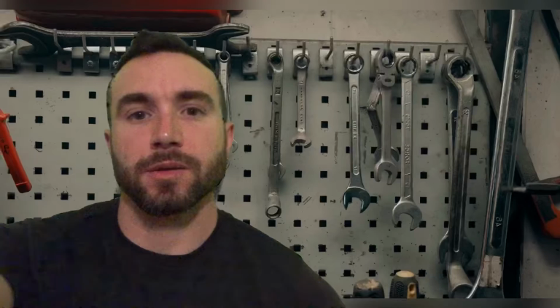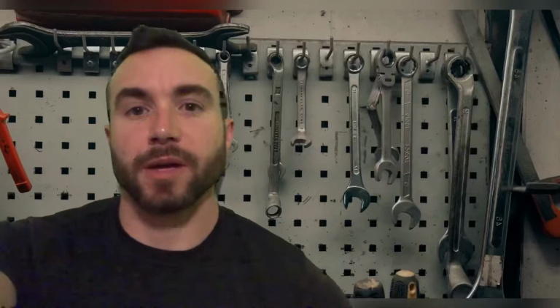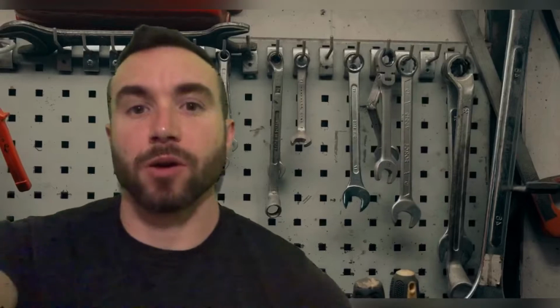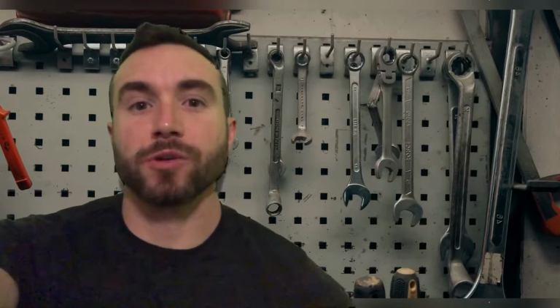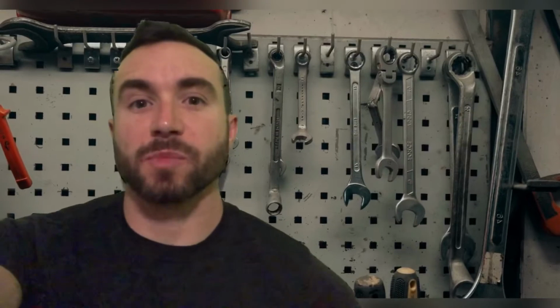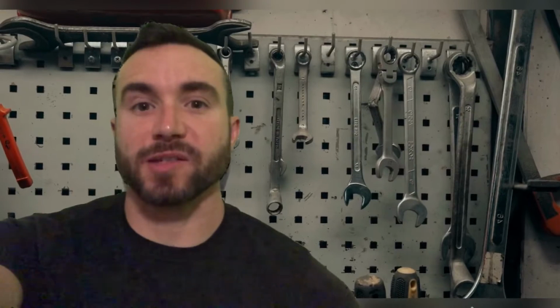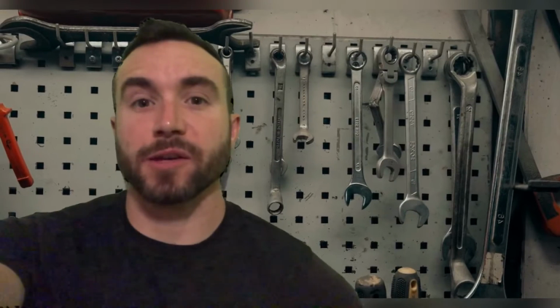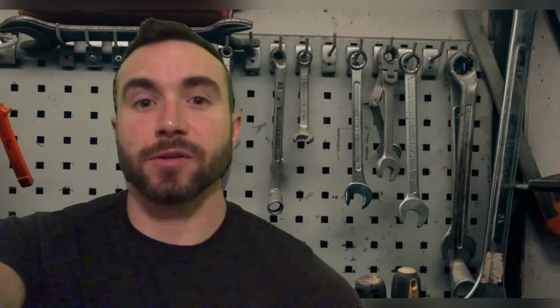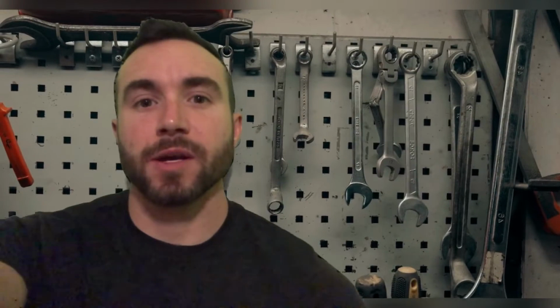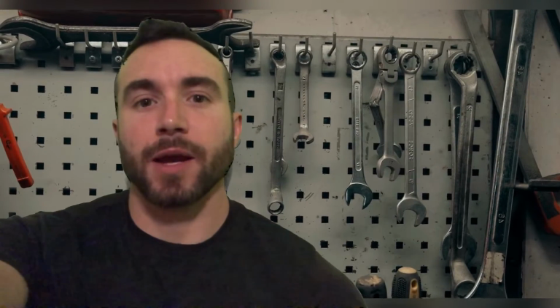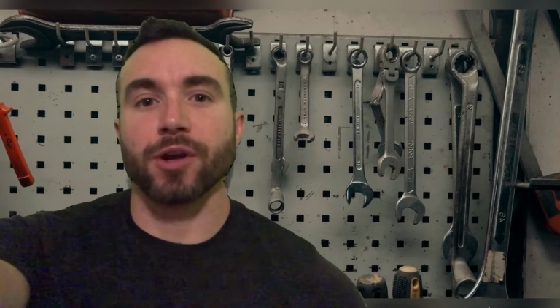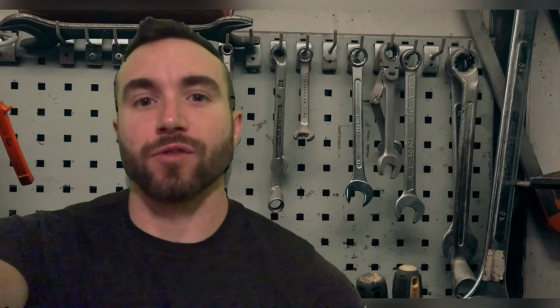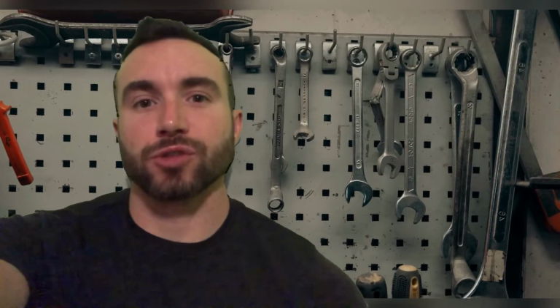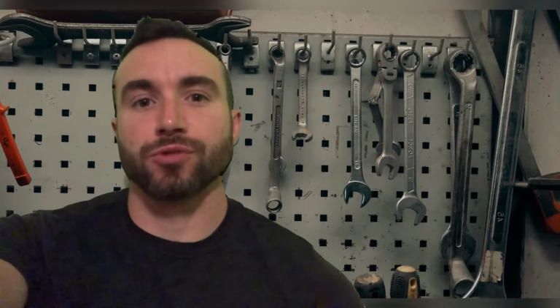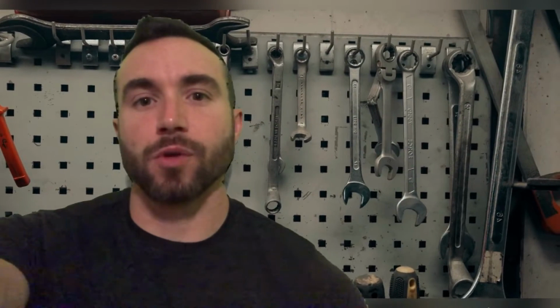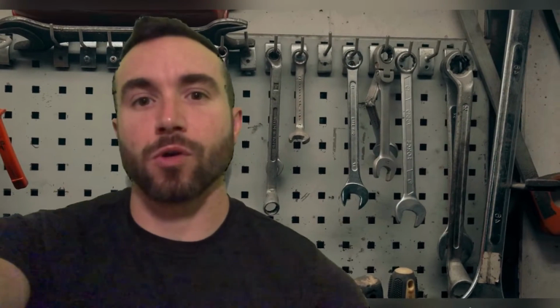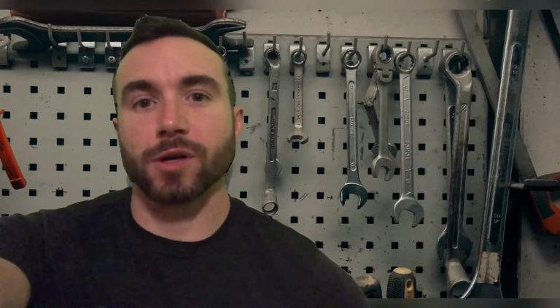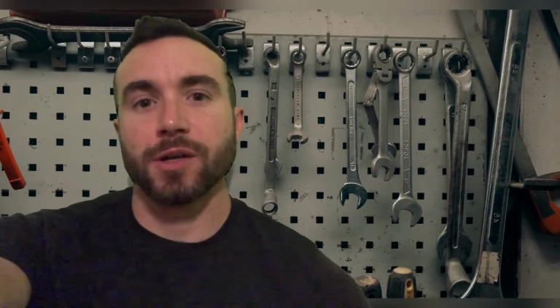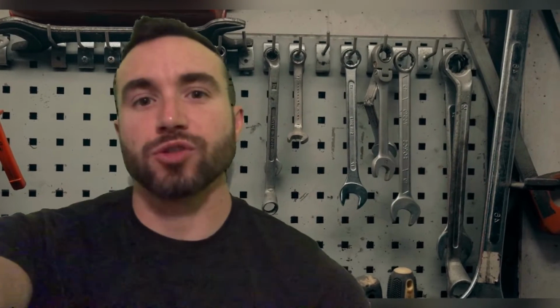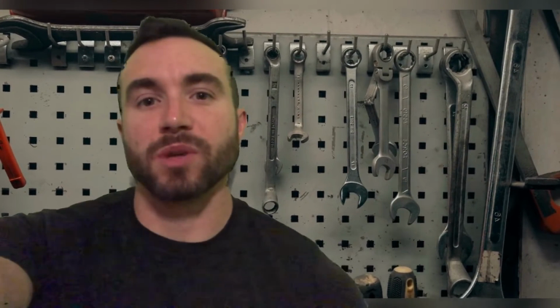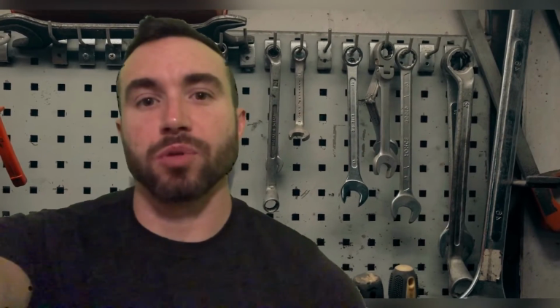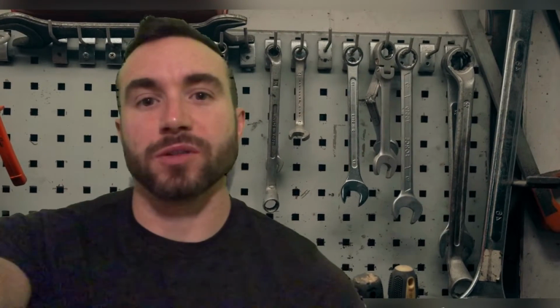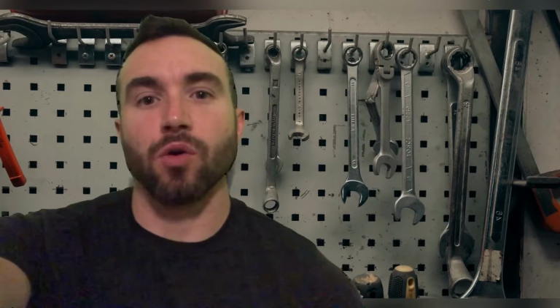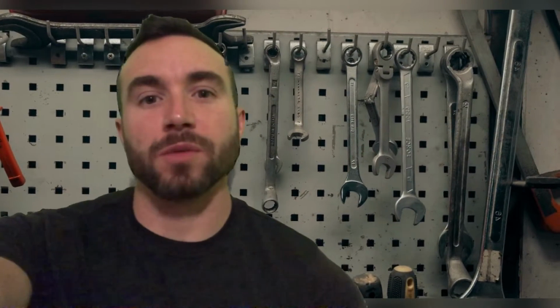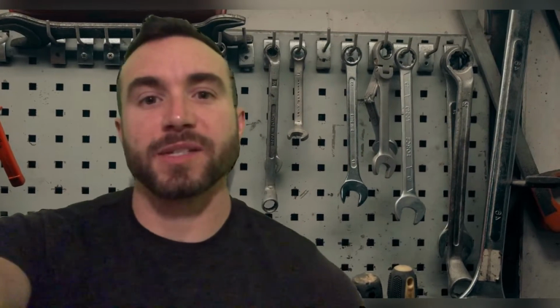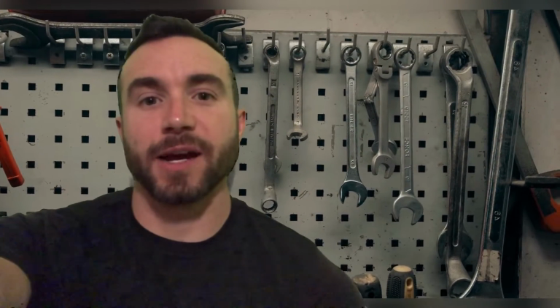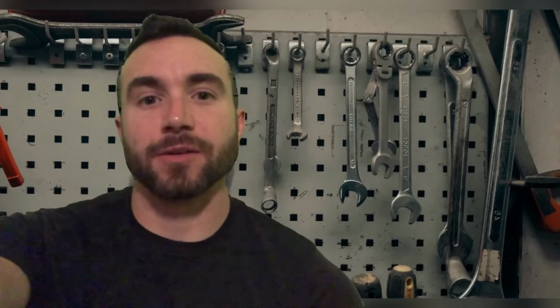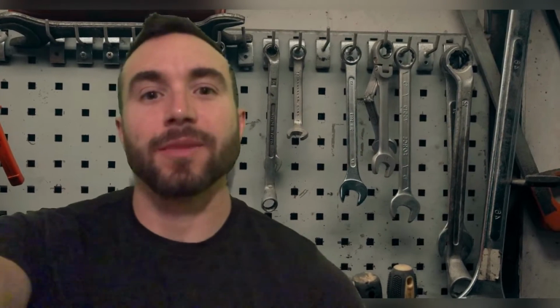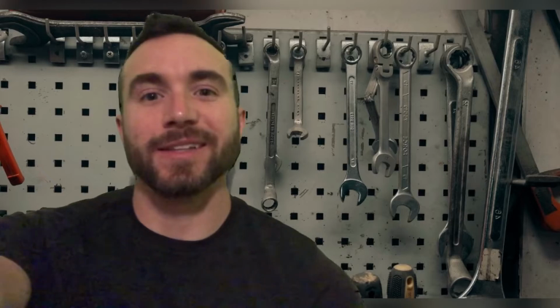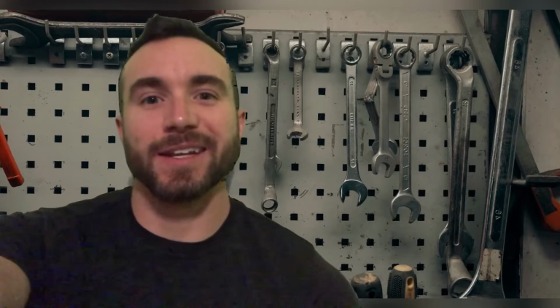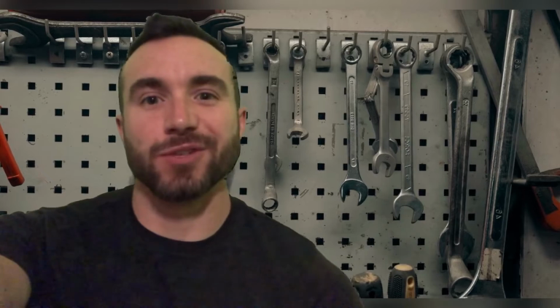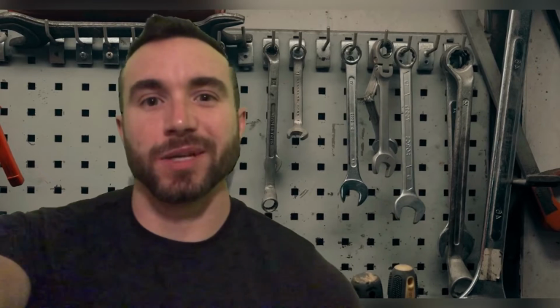Hey all, Chris Bassett here. I ran over a screw at work, so I'm going to plug the hole in my tire. Let's get into it.